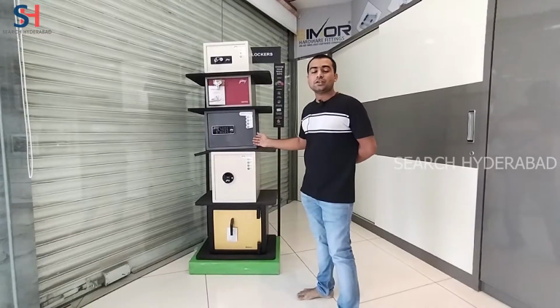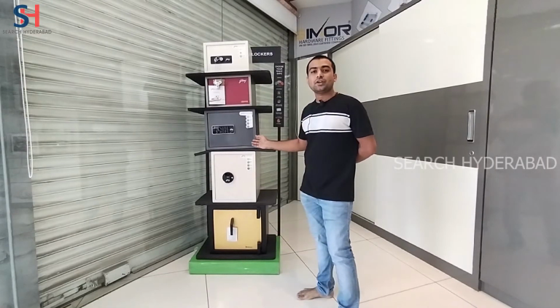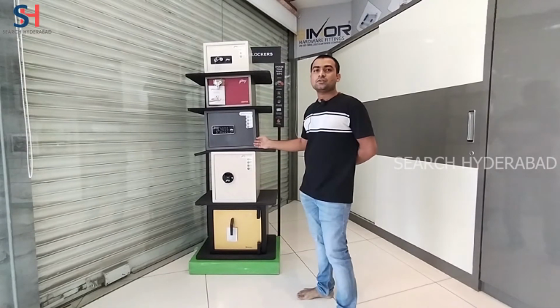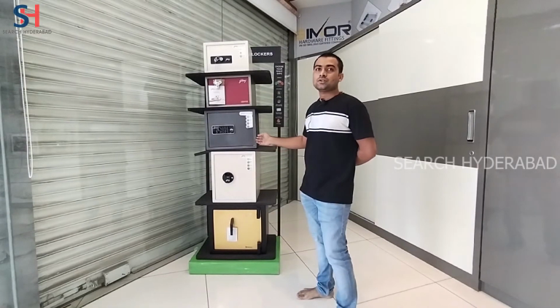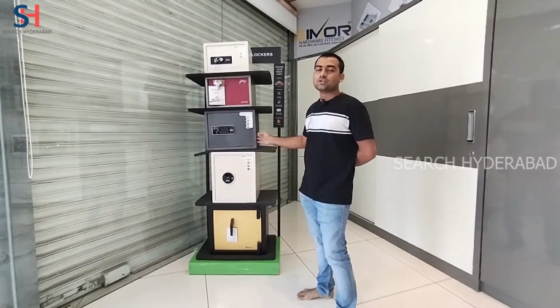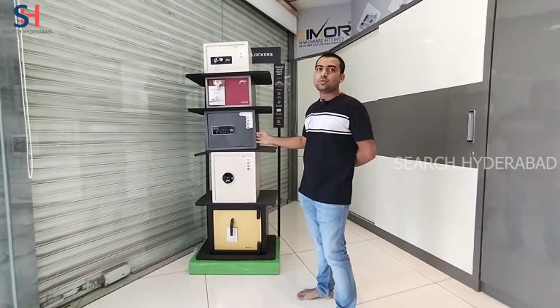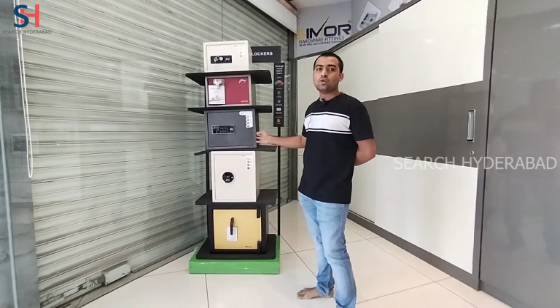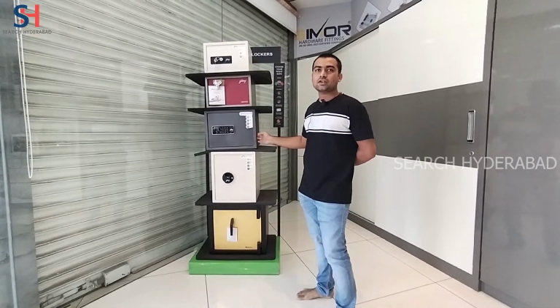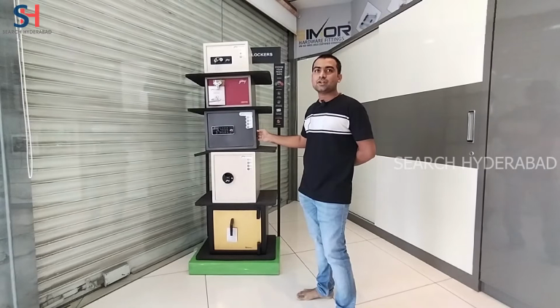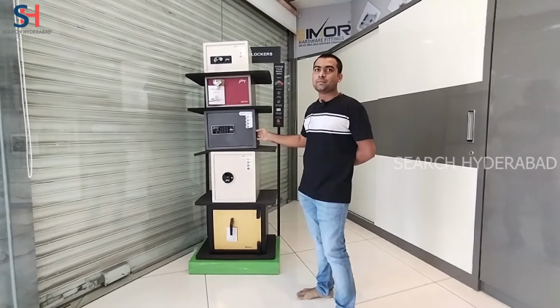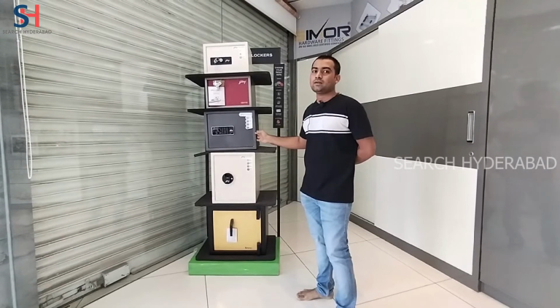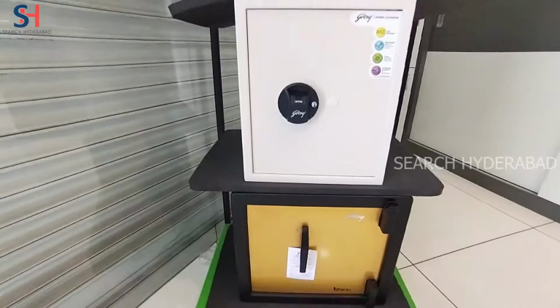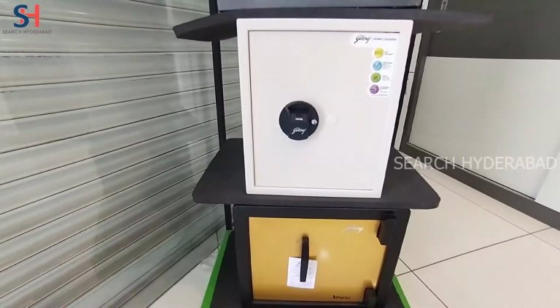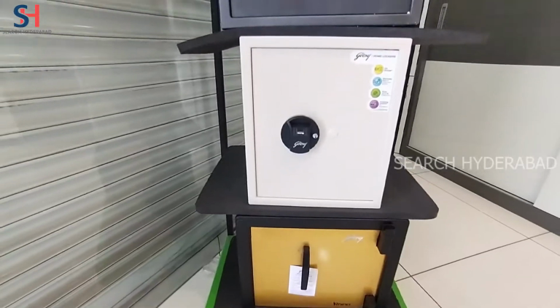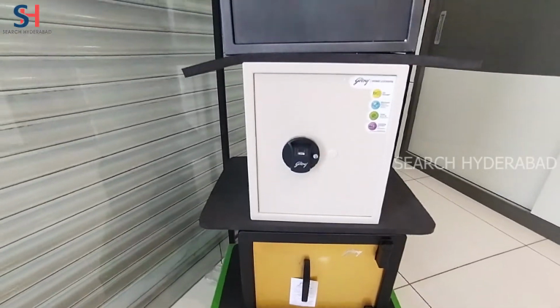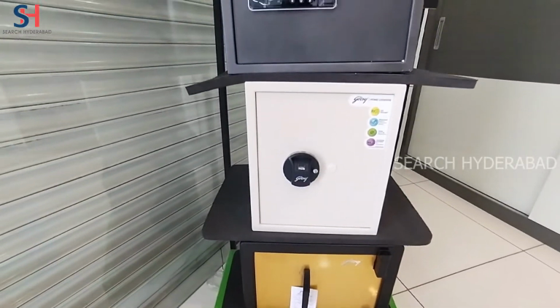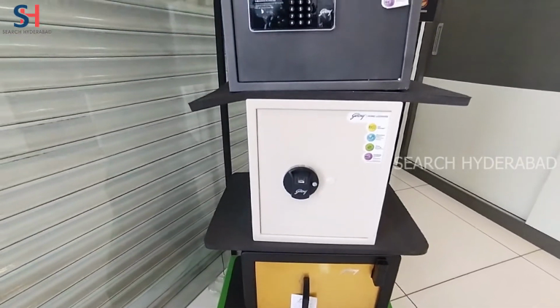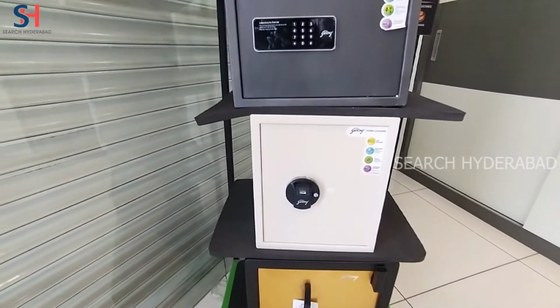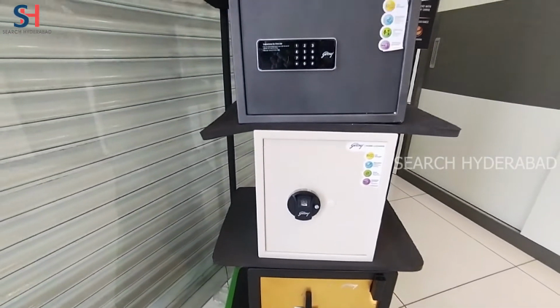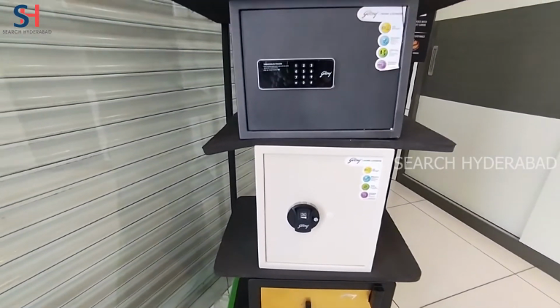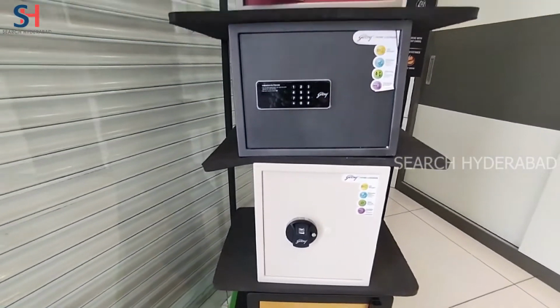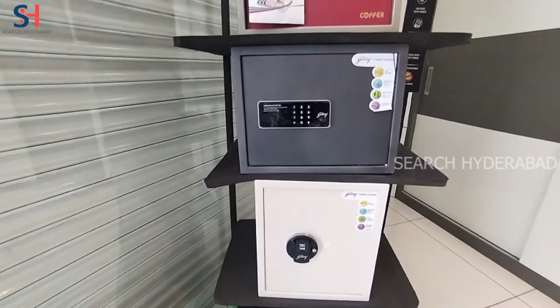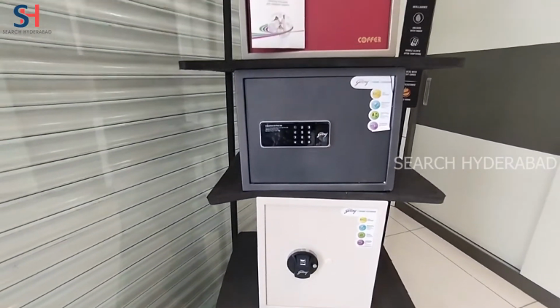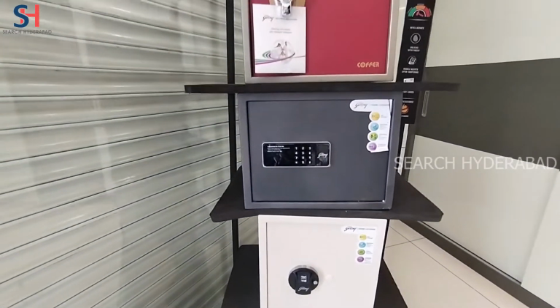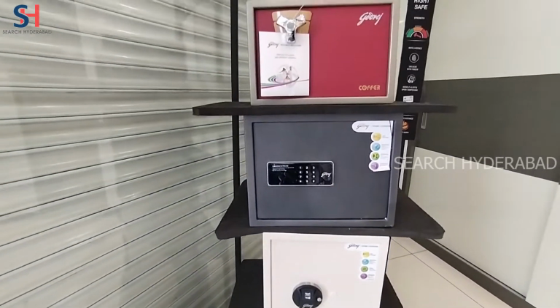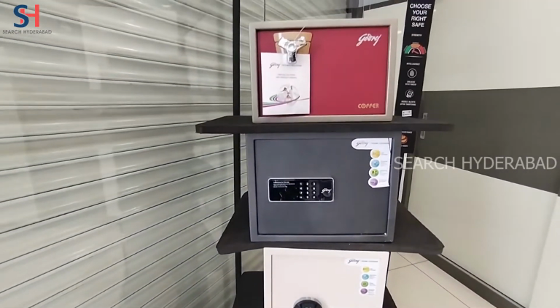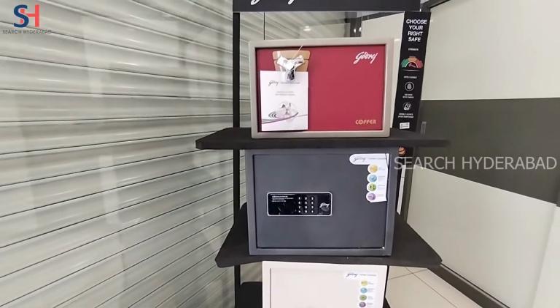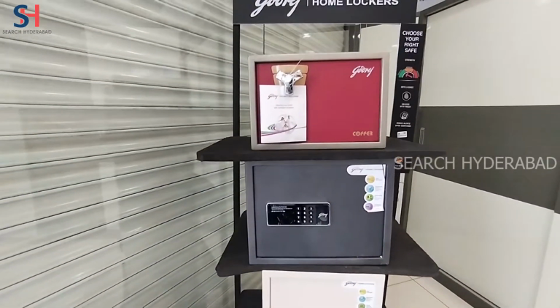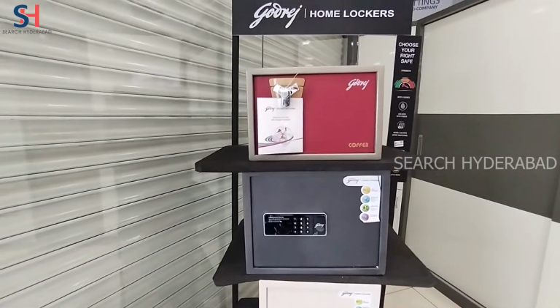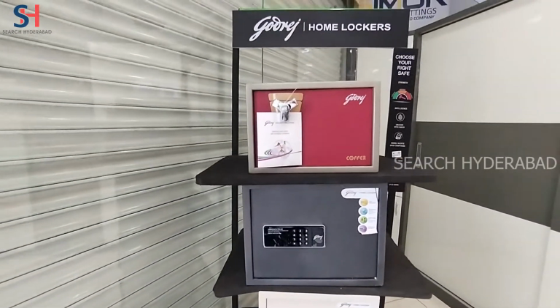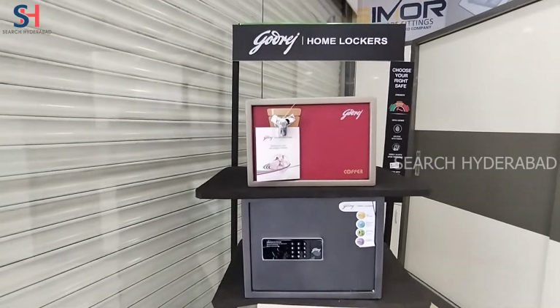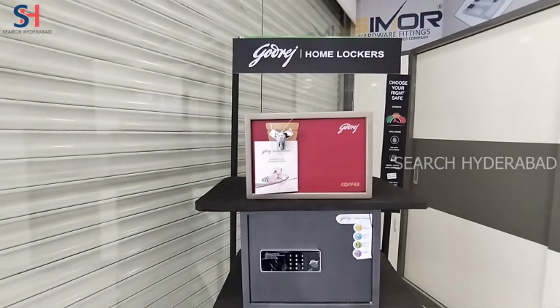There are a lot of home lockers from Godrej Company — digital and key-geared options are available.